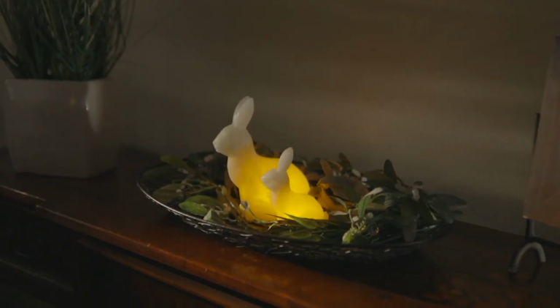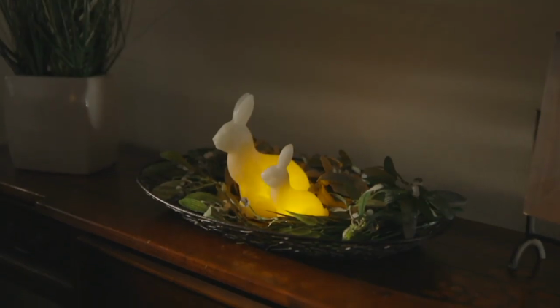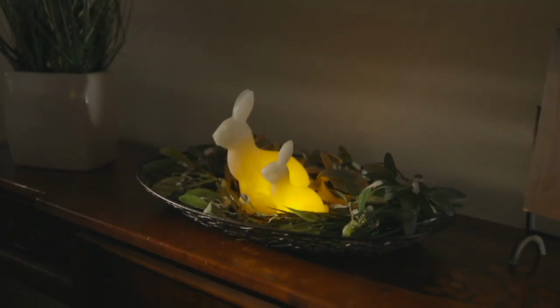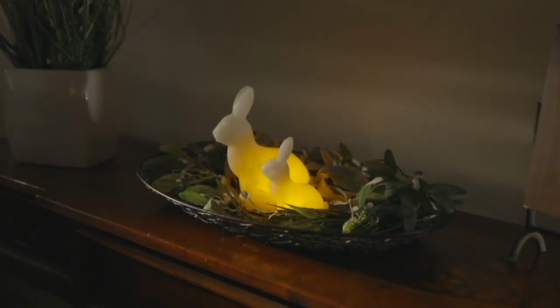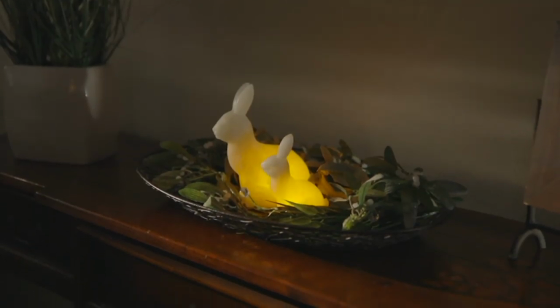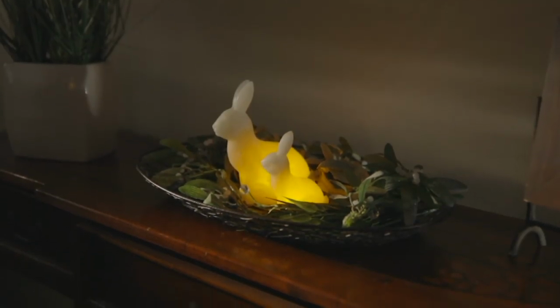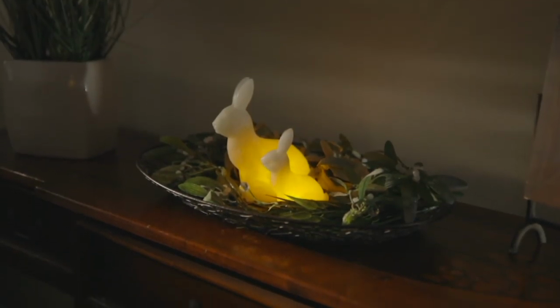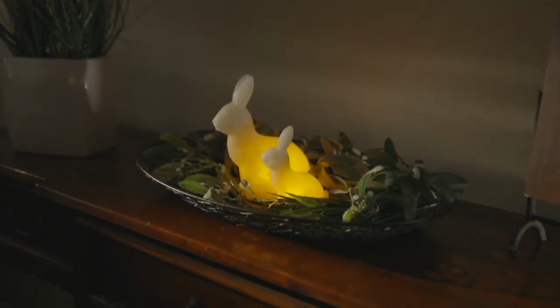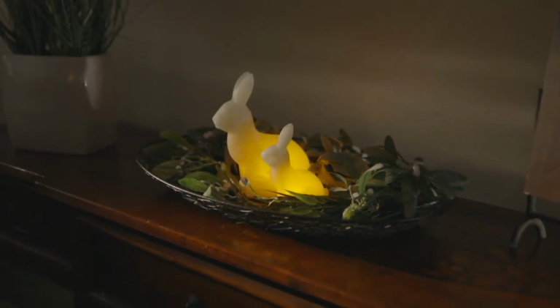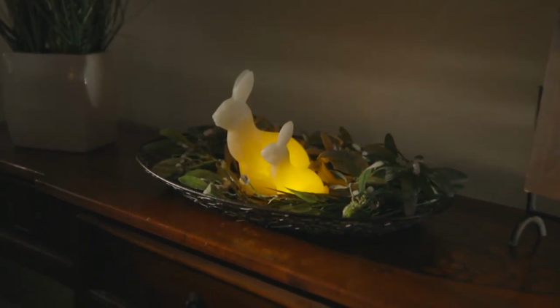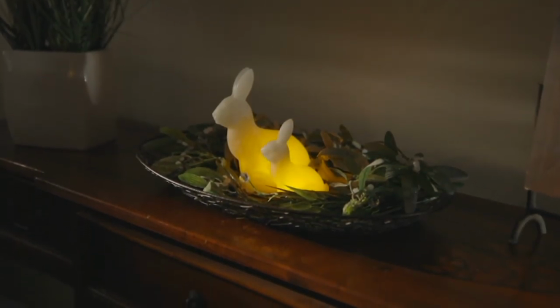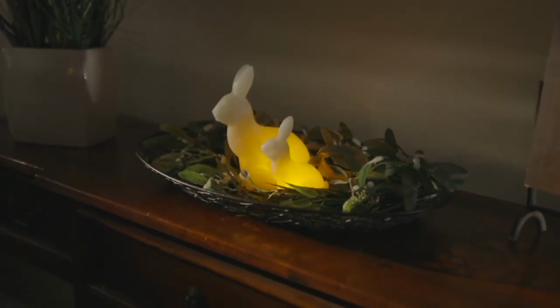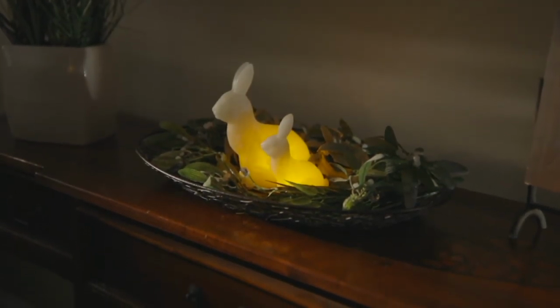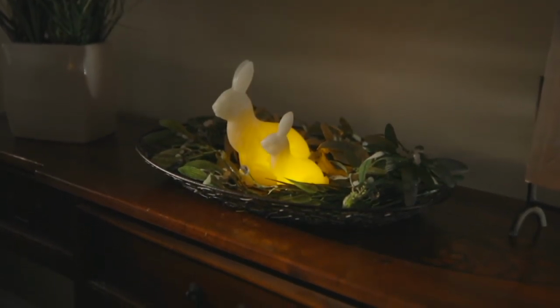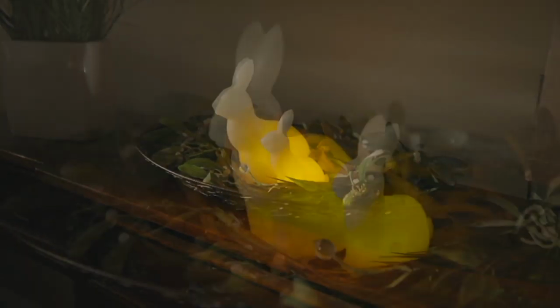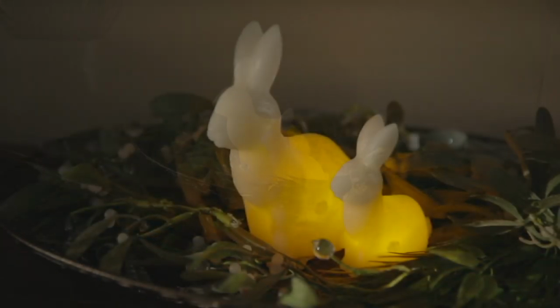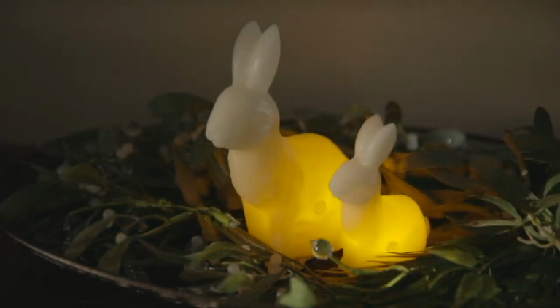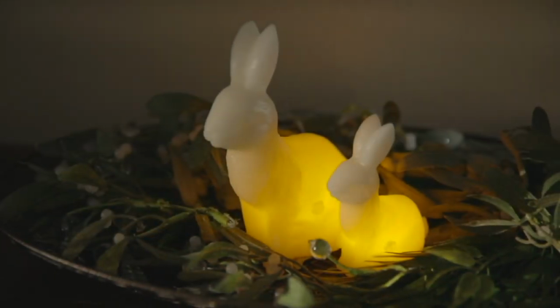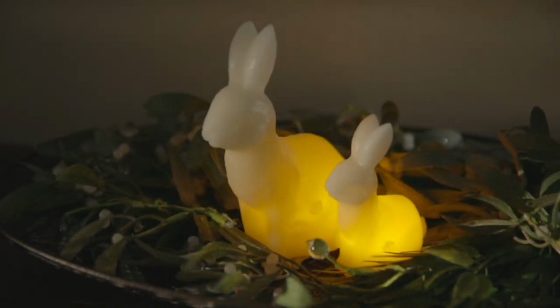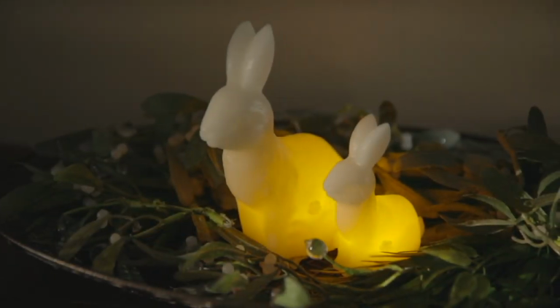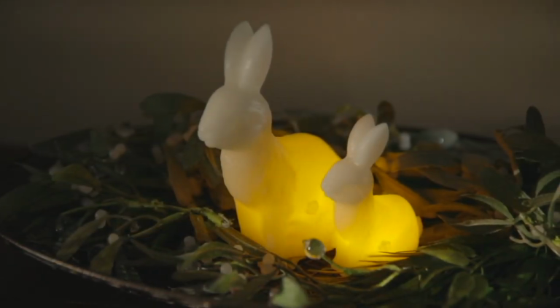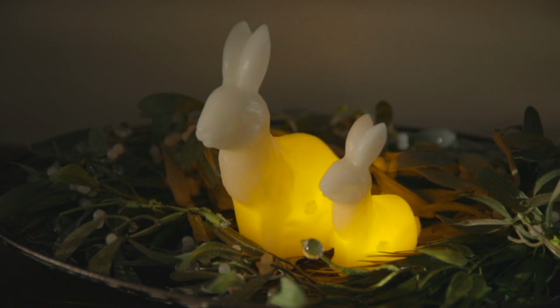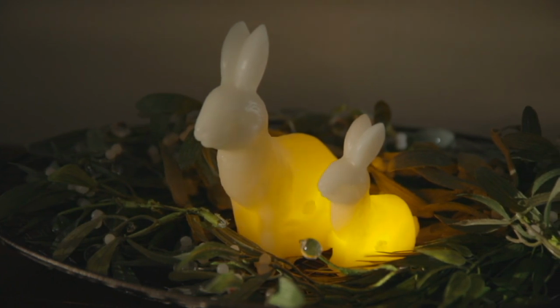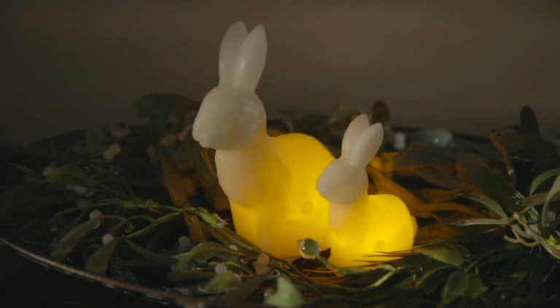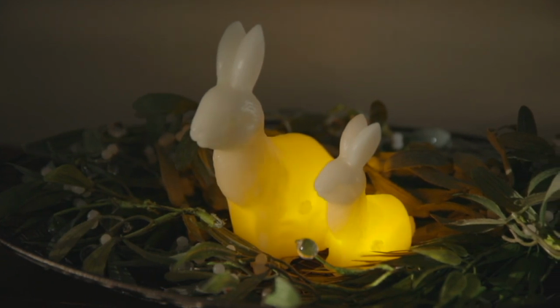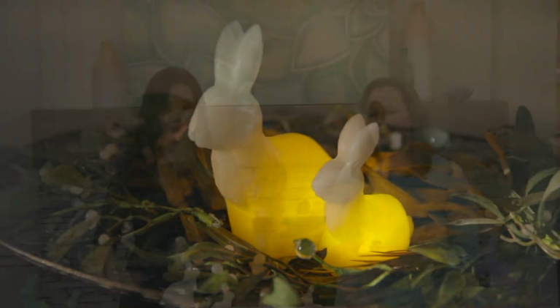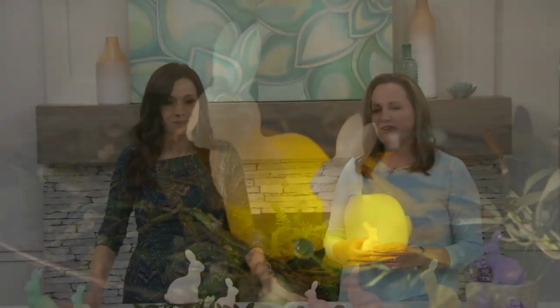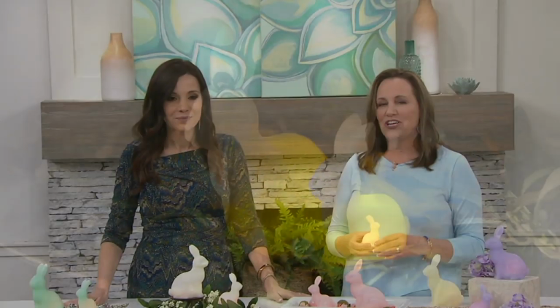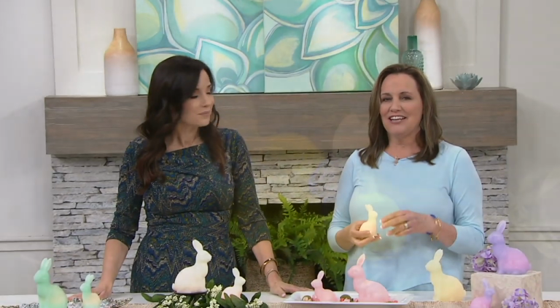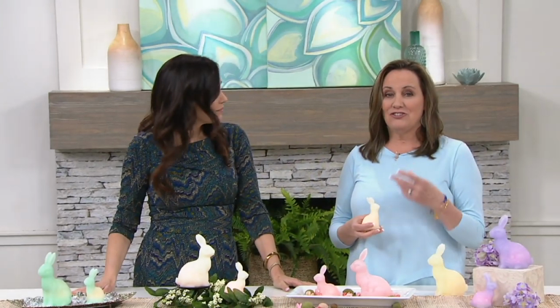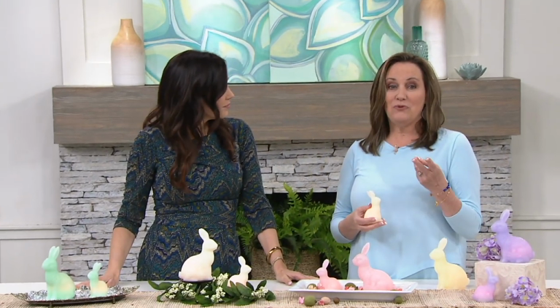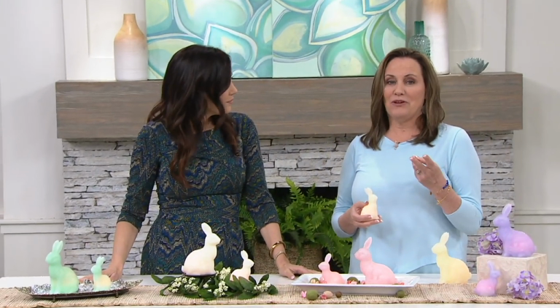They're trainable bunnies. They are. And they're just so adorable, aren't they? They really are so cute. I love that you're getting two of them.